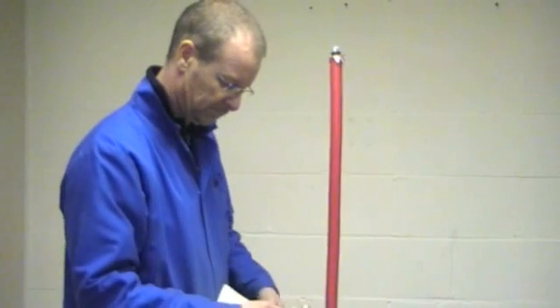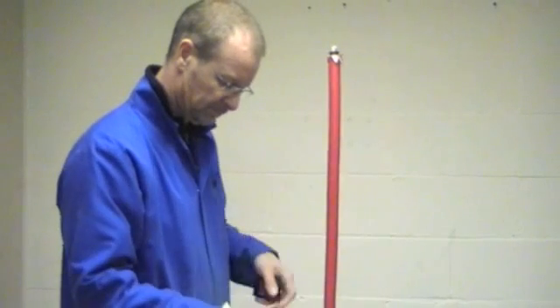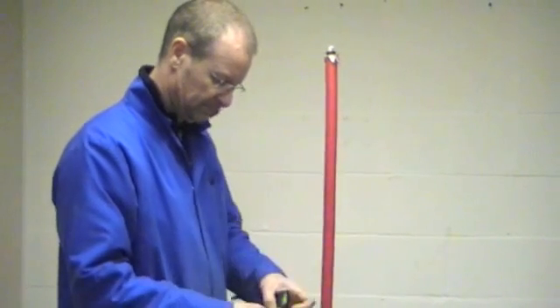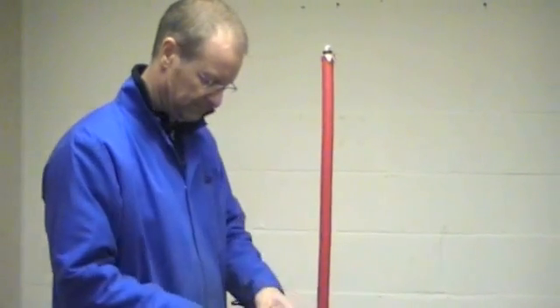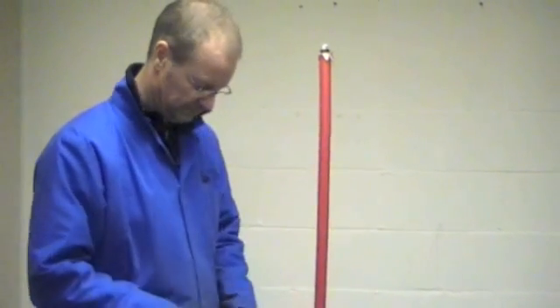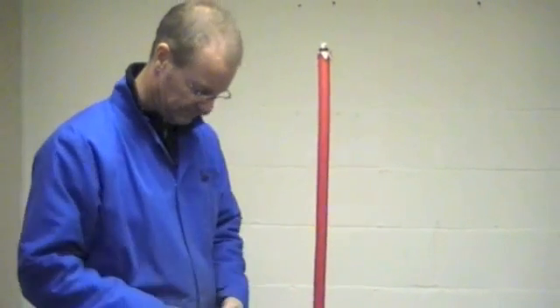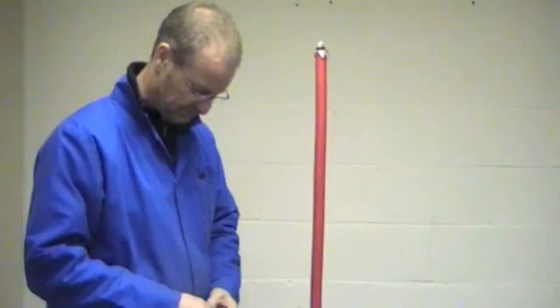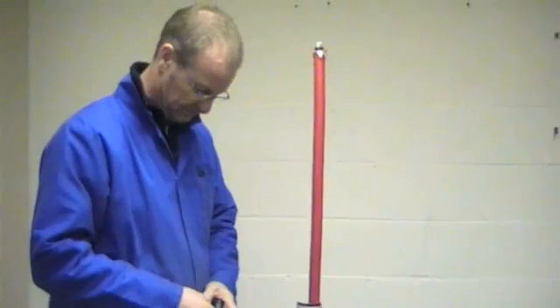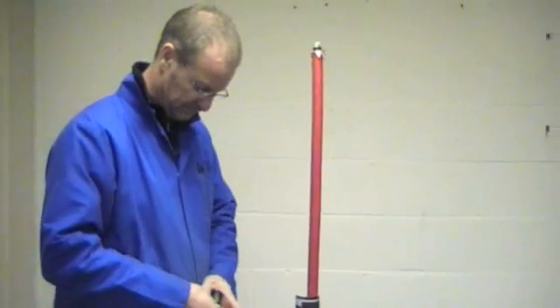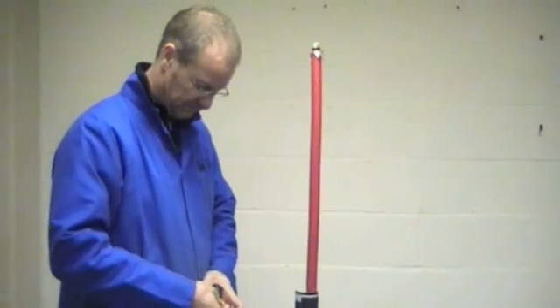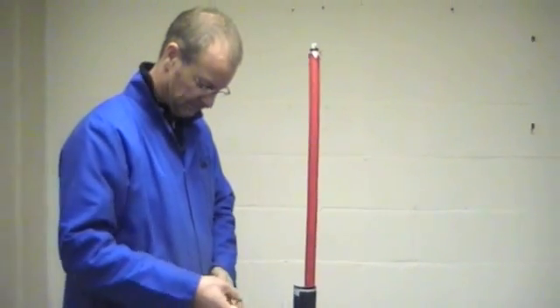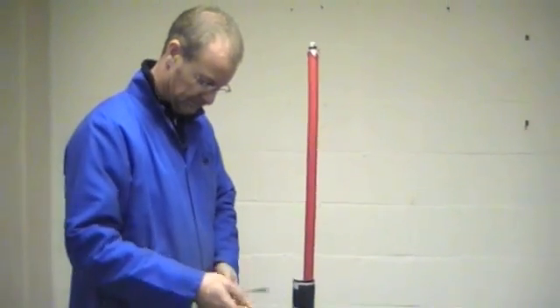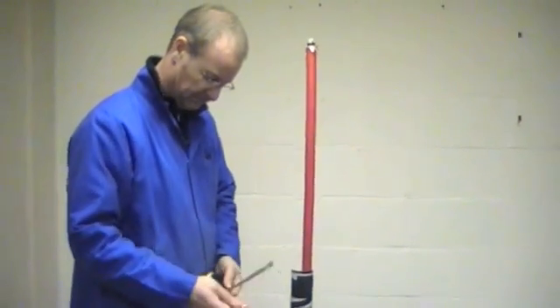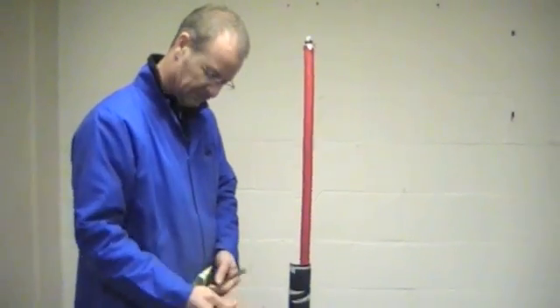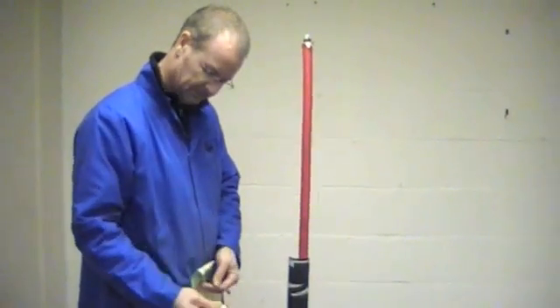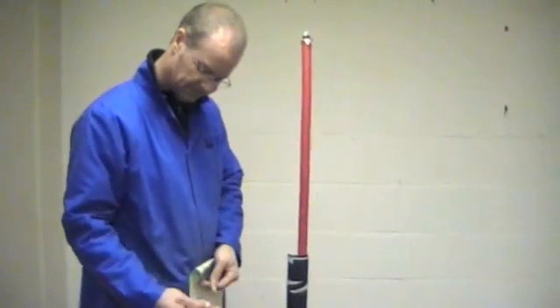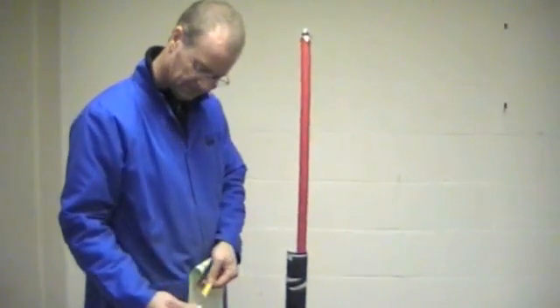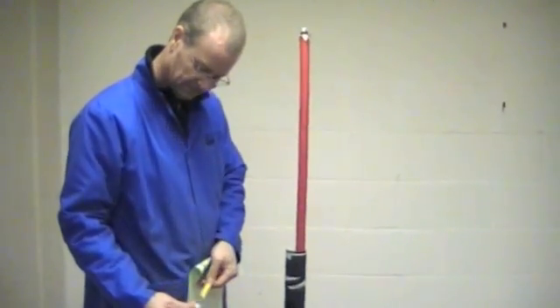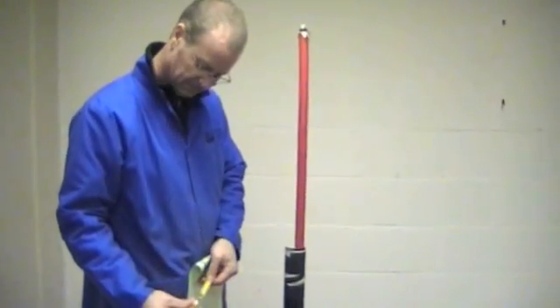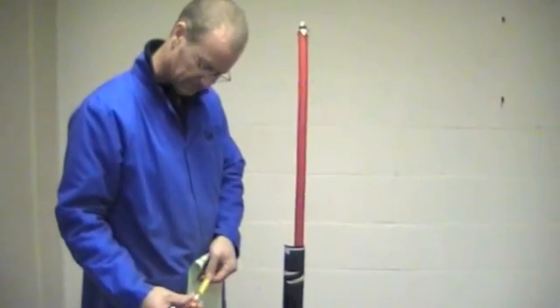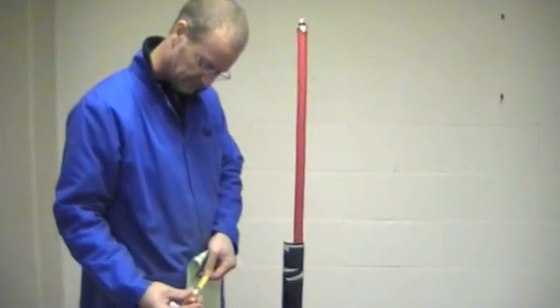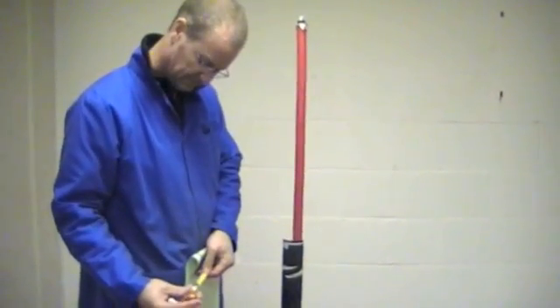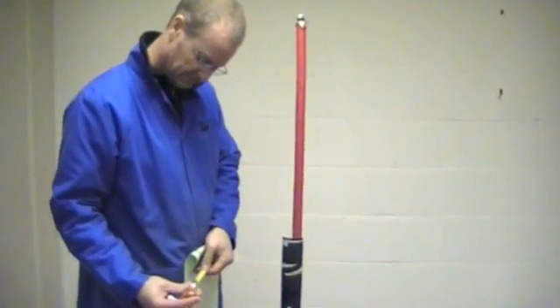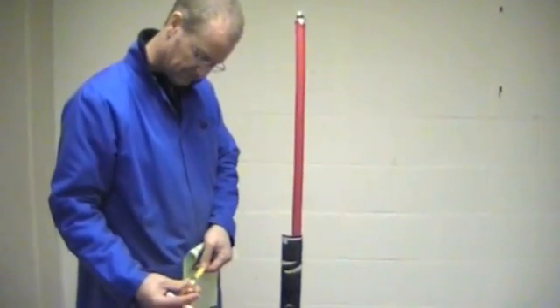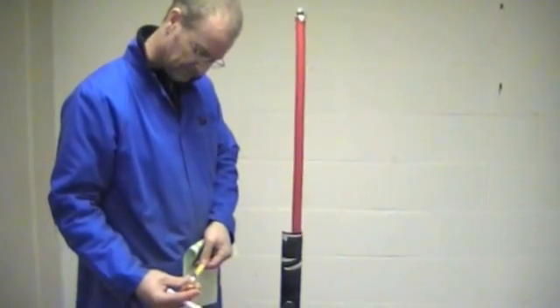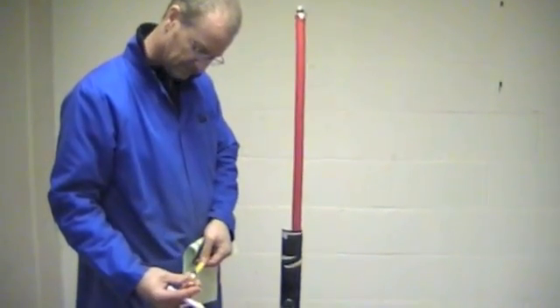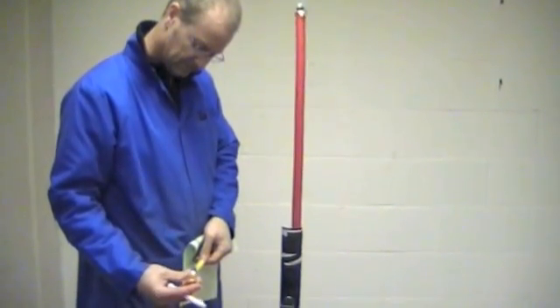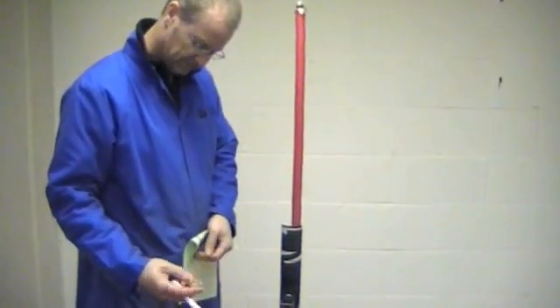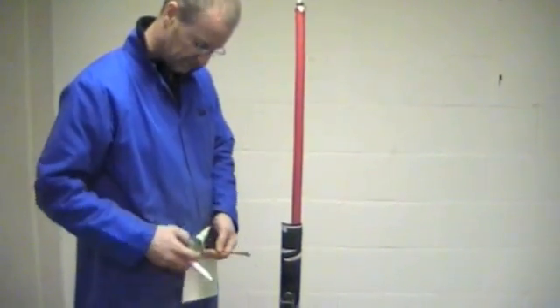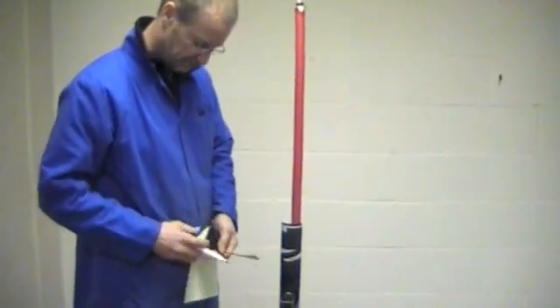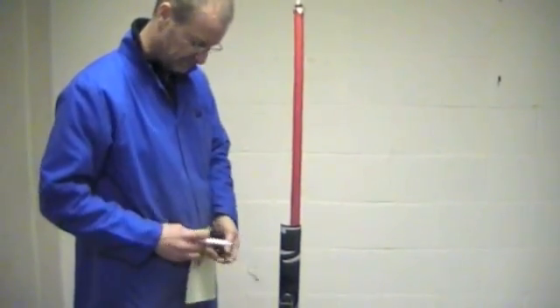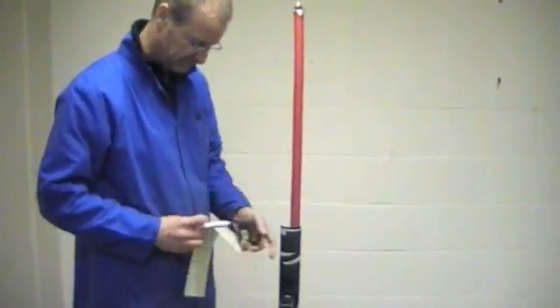We're going to show you the installation of a single core 33kV indoor heat shrink cable termination.